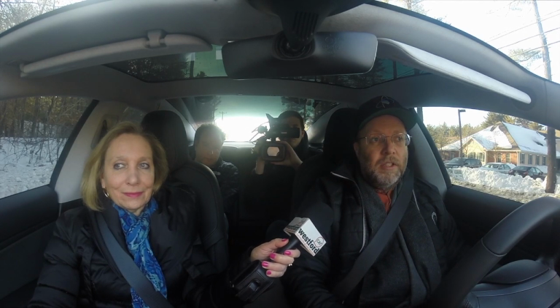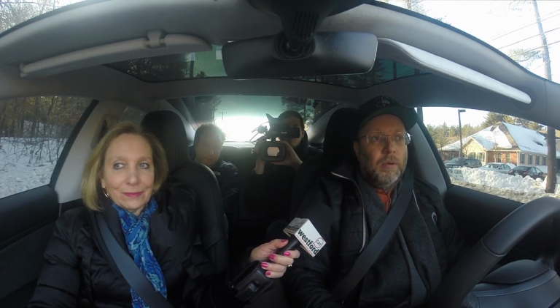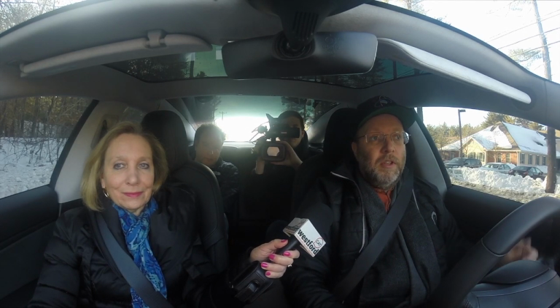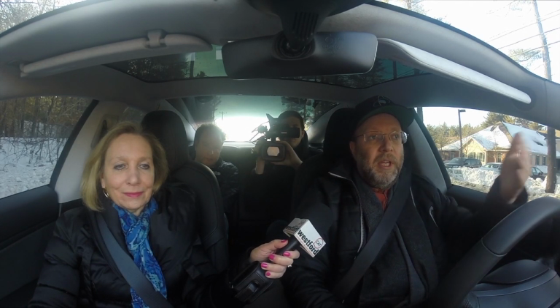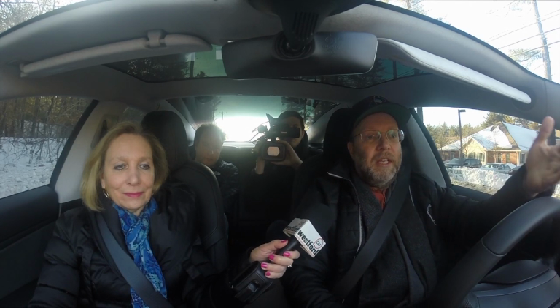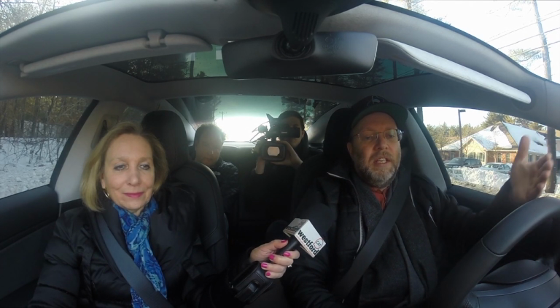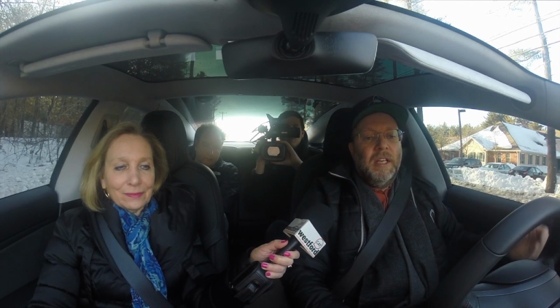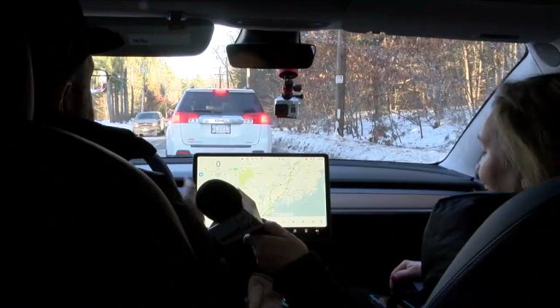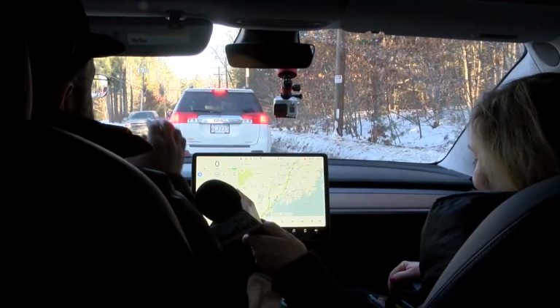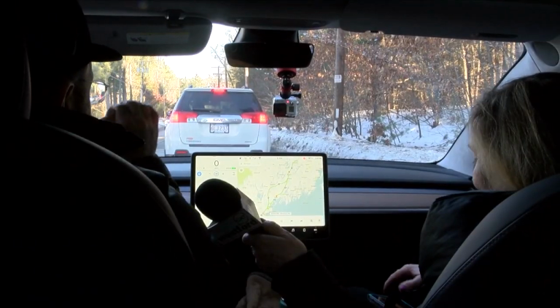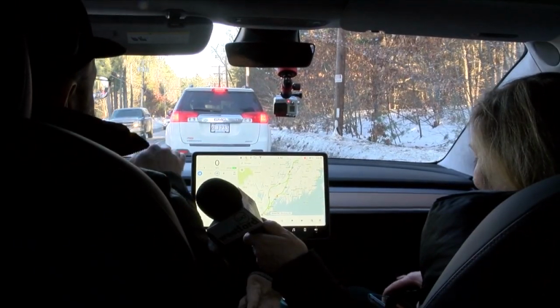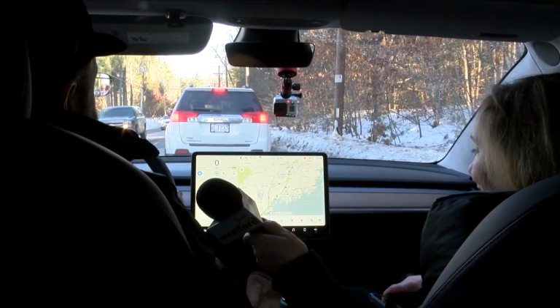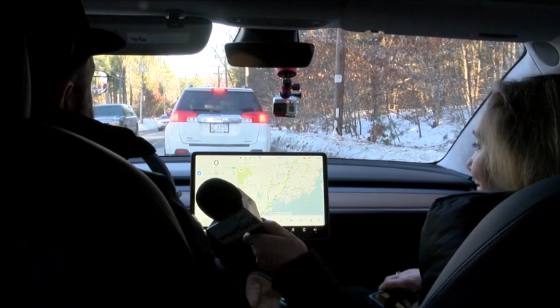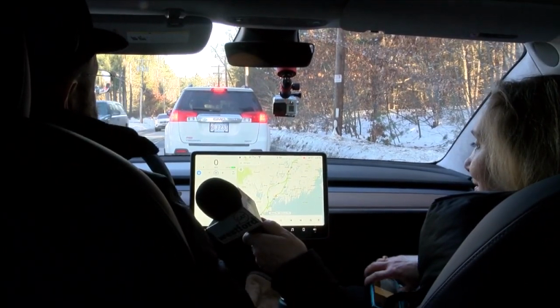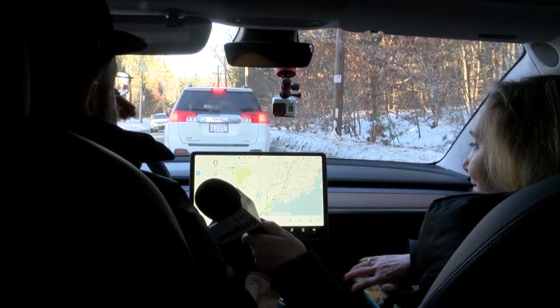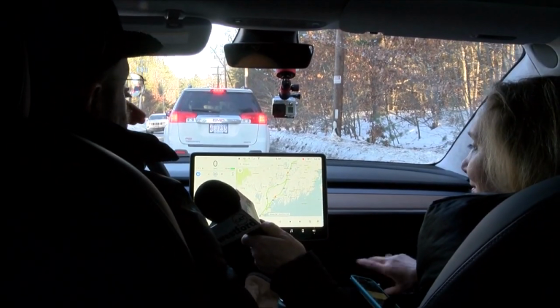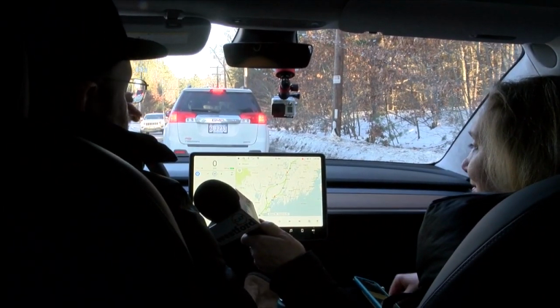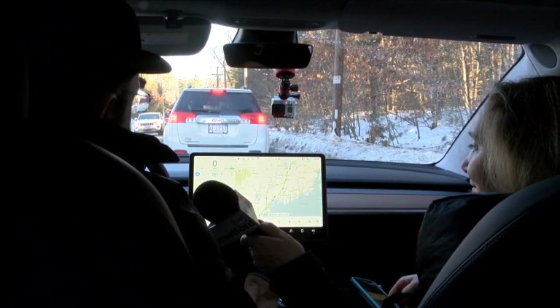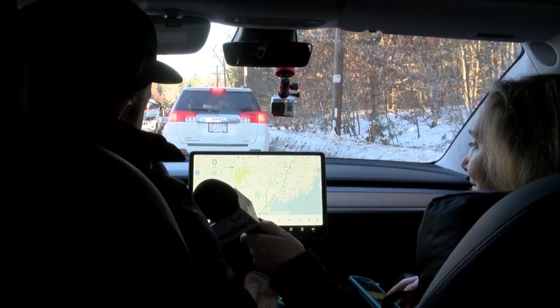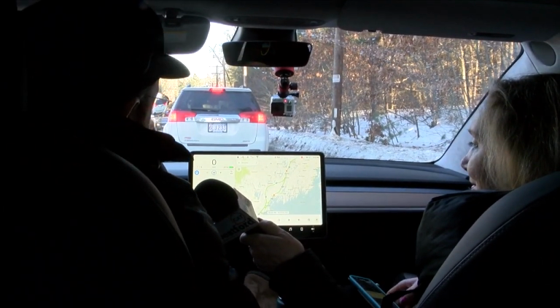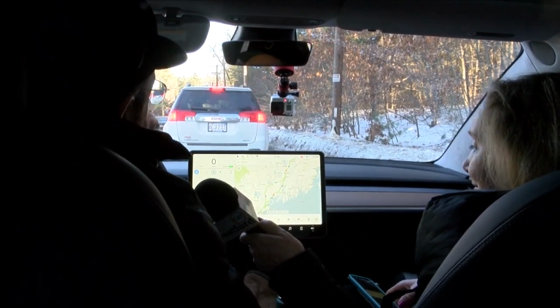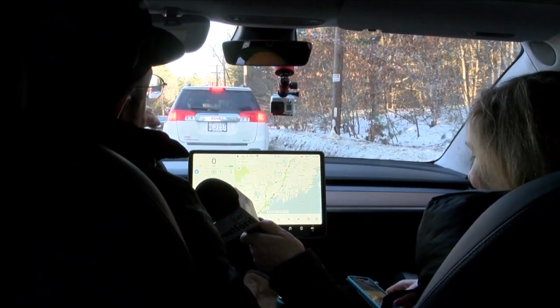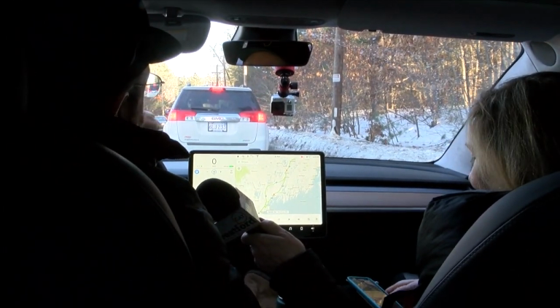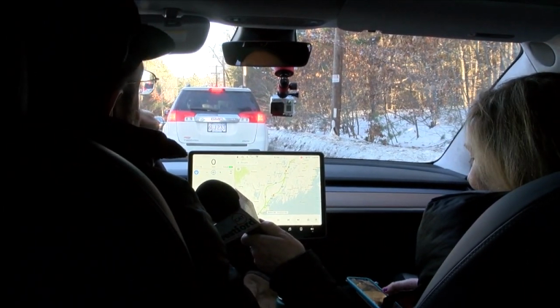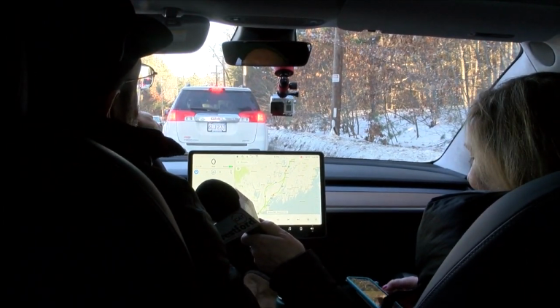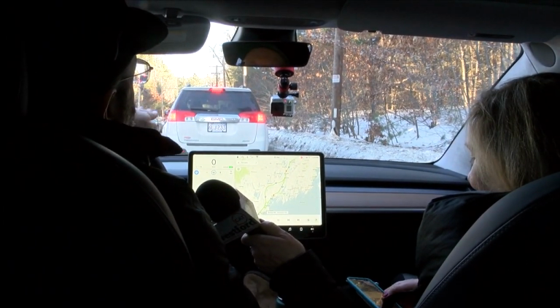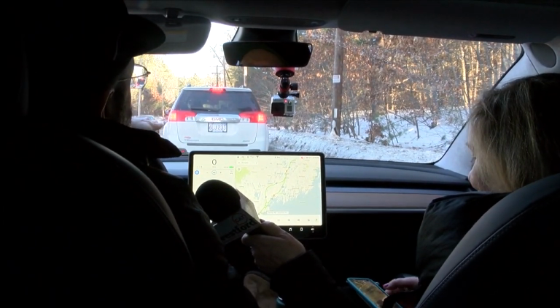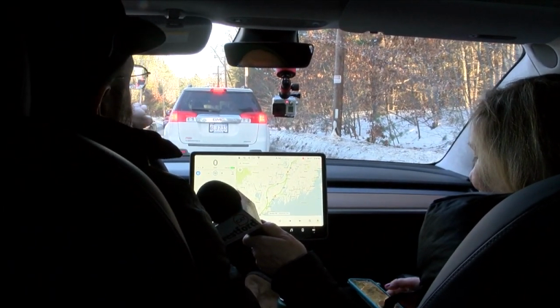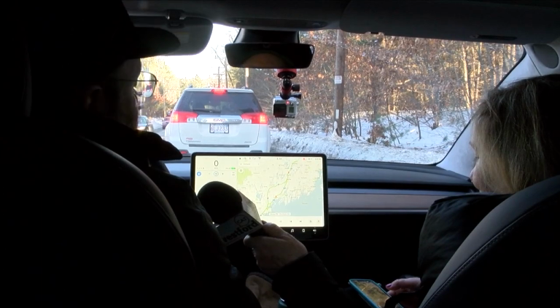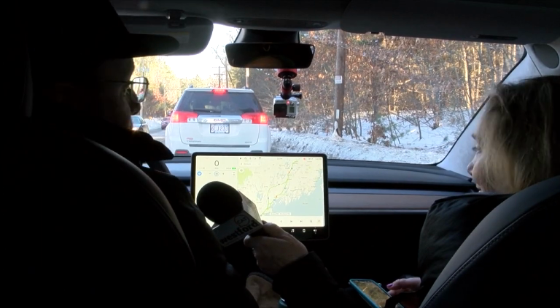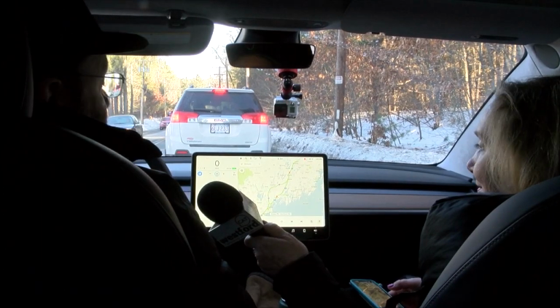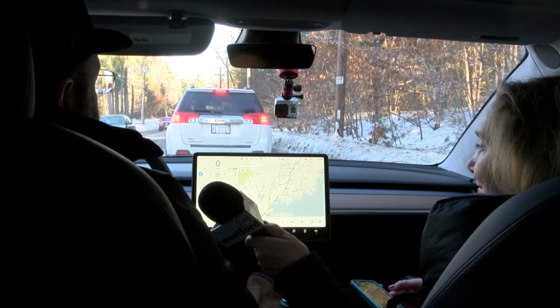So even though we can't see it, the radar in this car — there's radar in the front — bounces a signal underneath that car and can see the car in front.